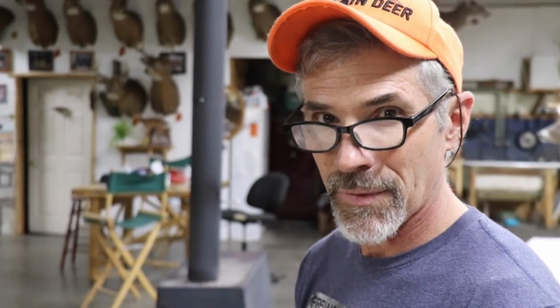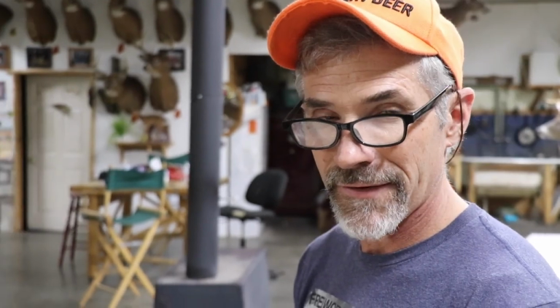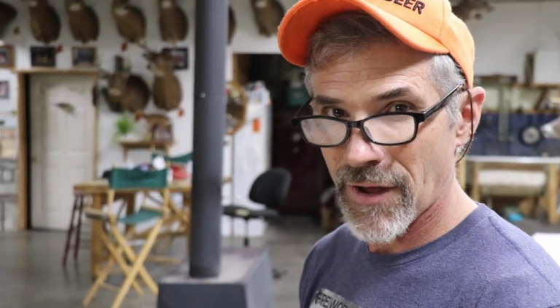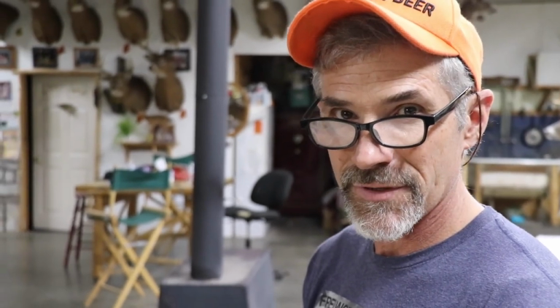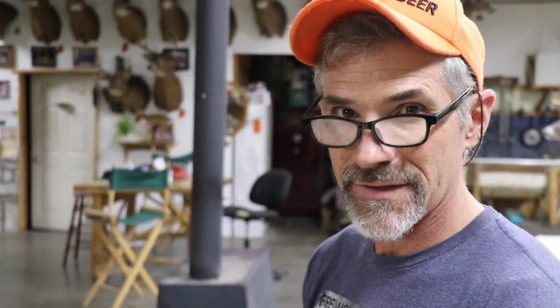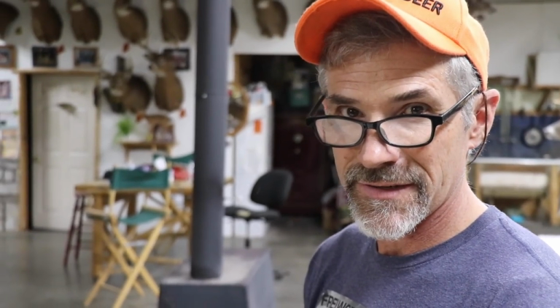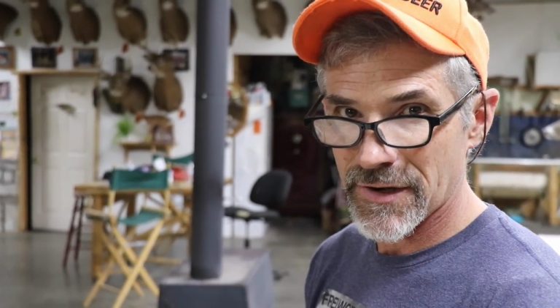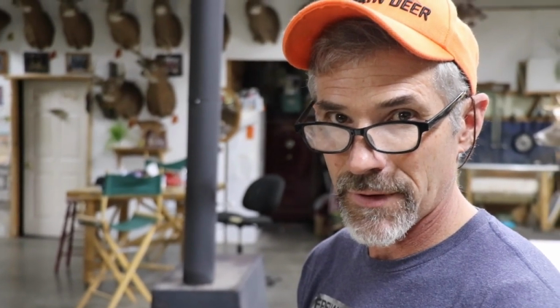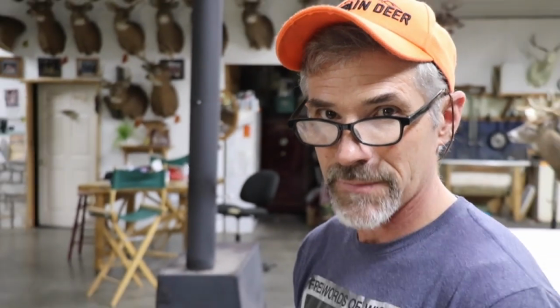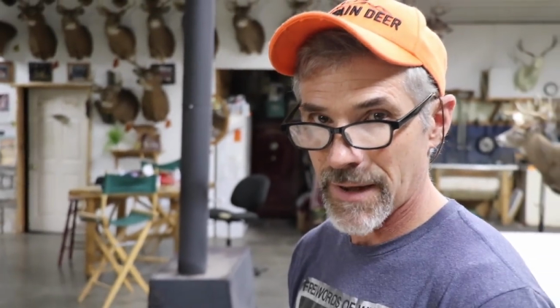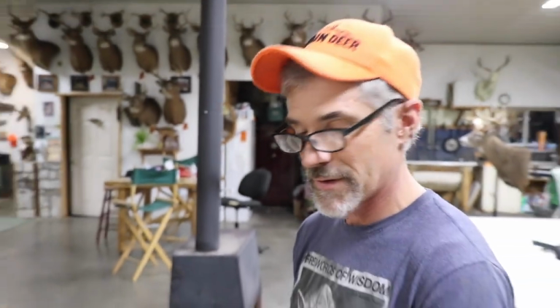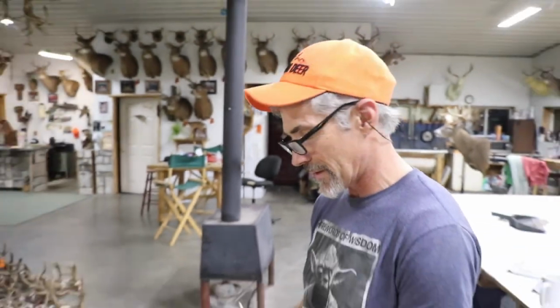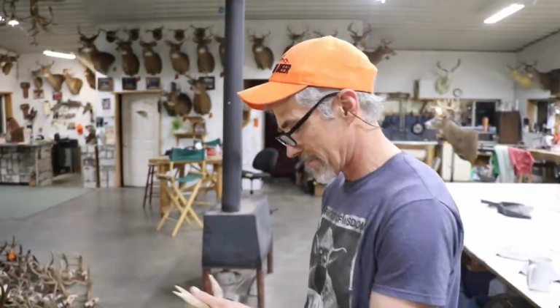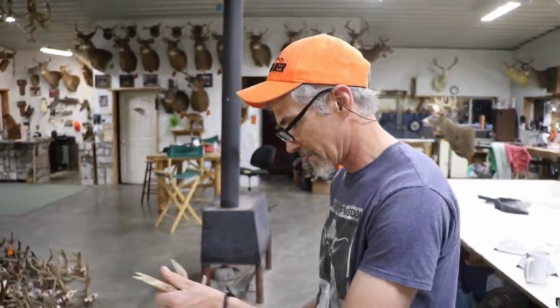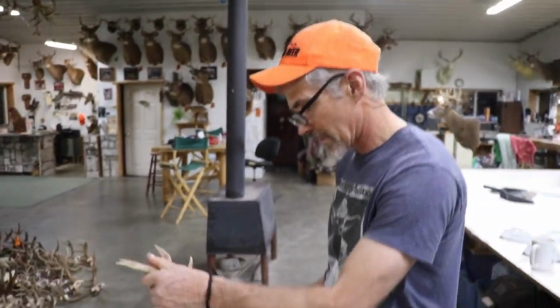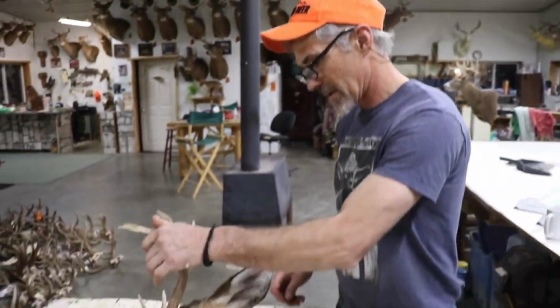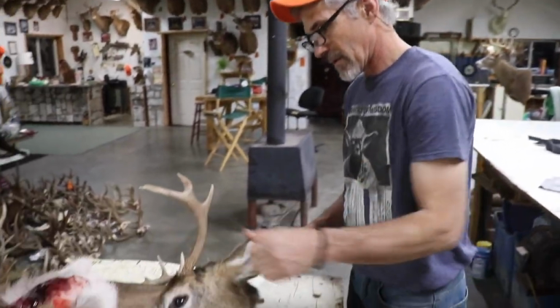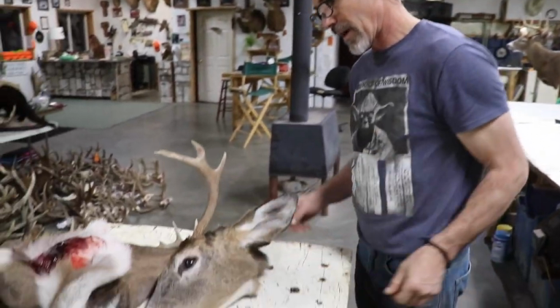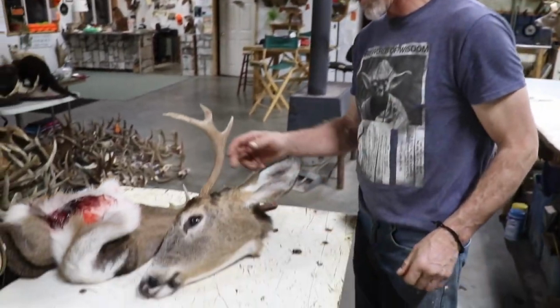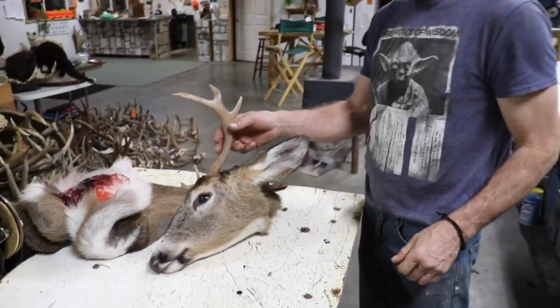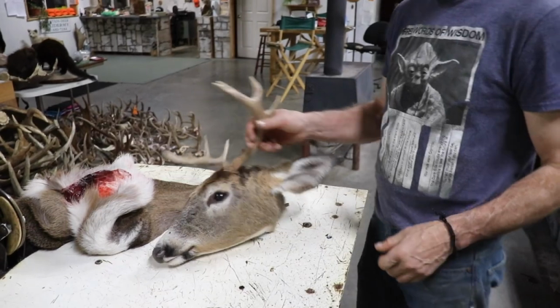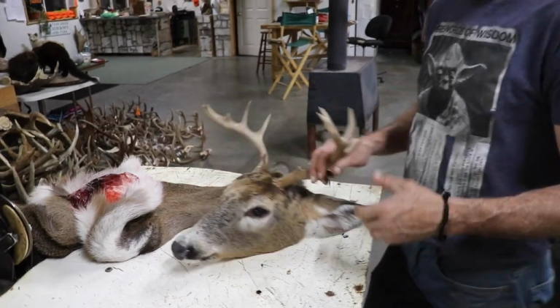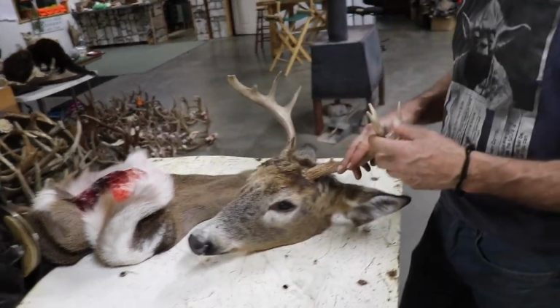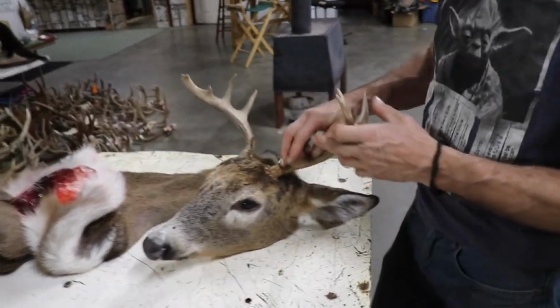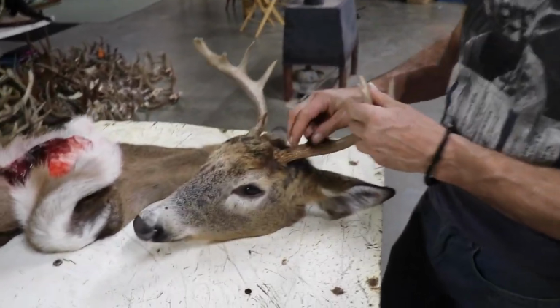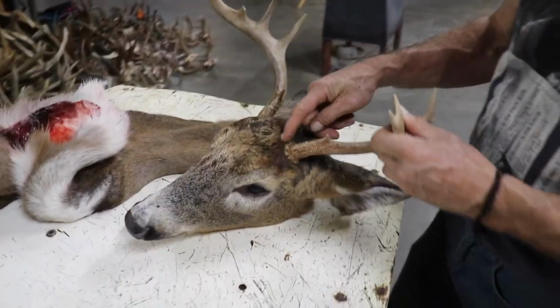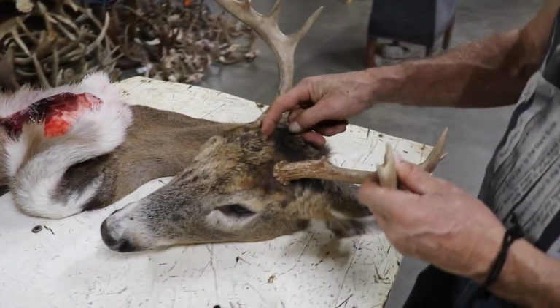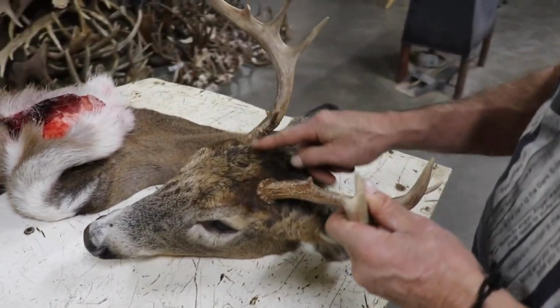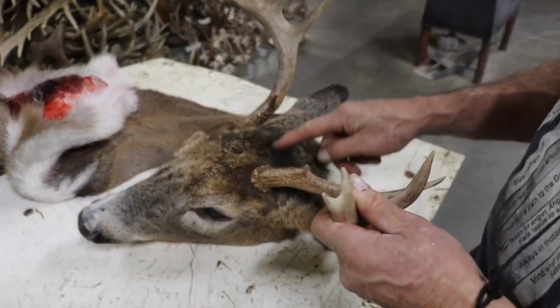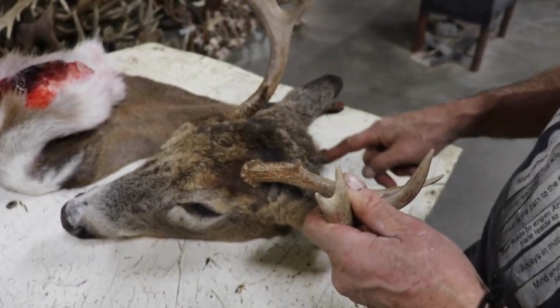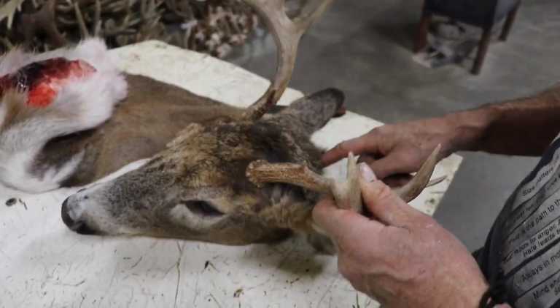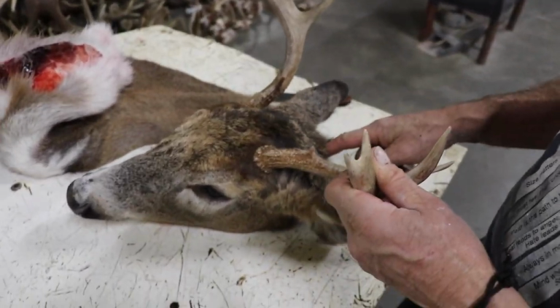A couple of different options to consider when it comes time to do it — one of them is how you start and where you make your cuts to begin with.